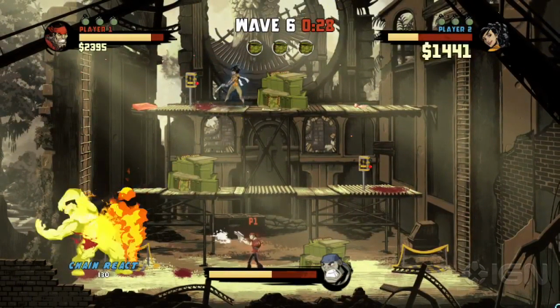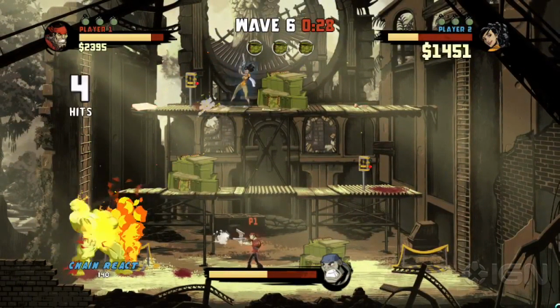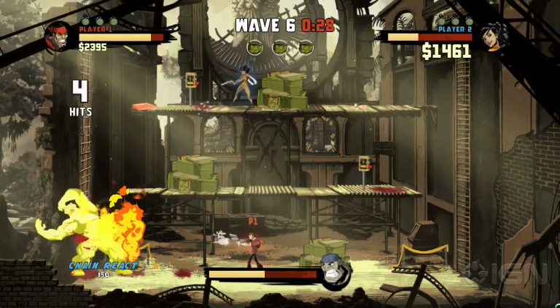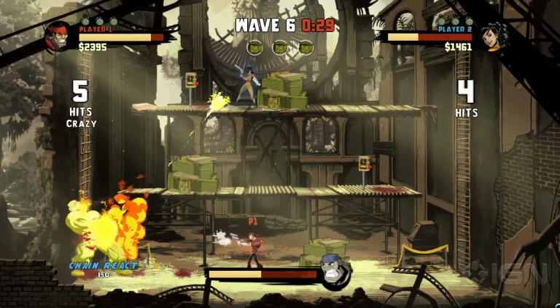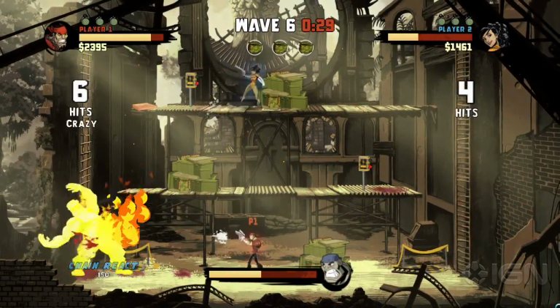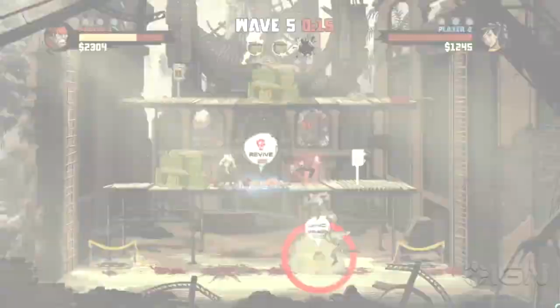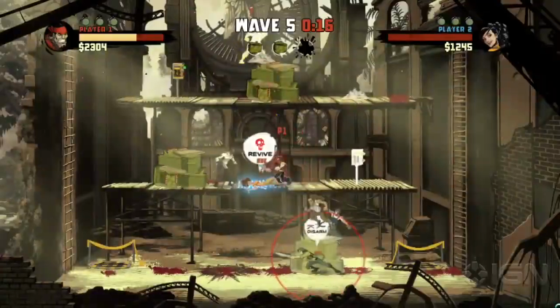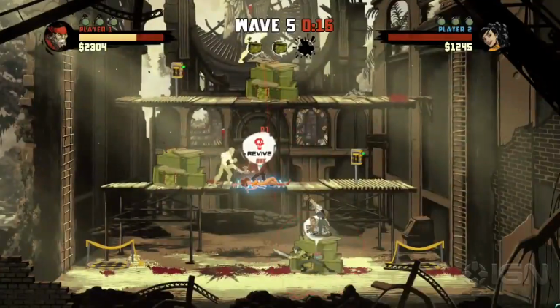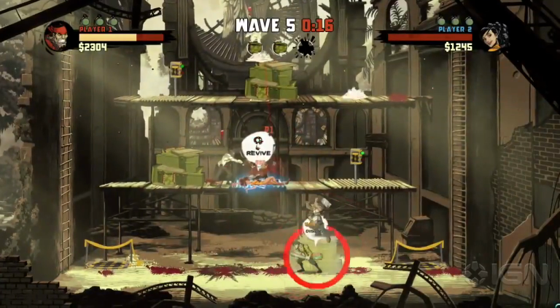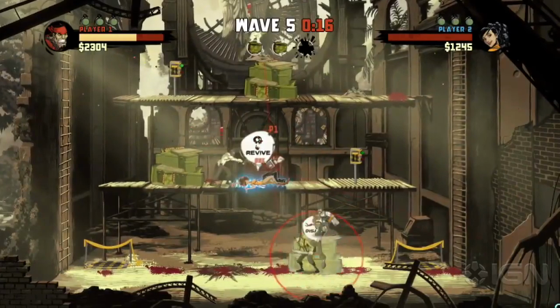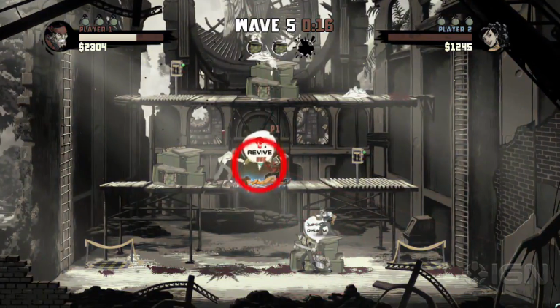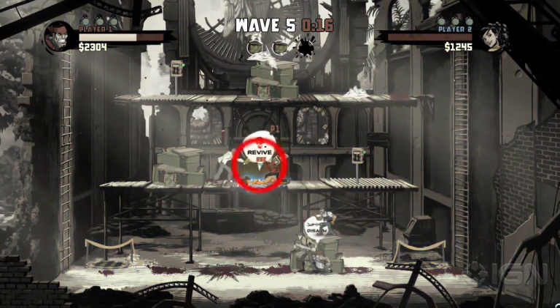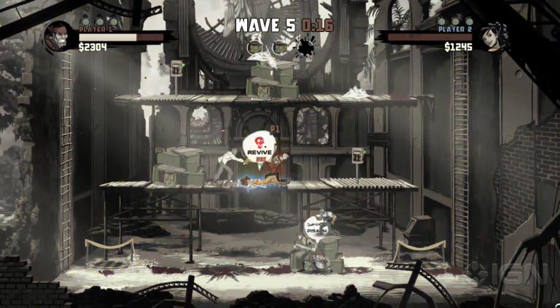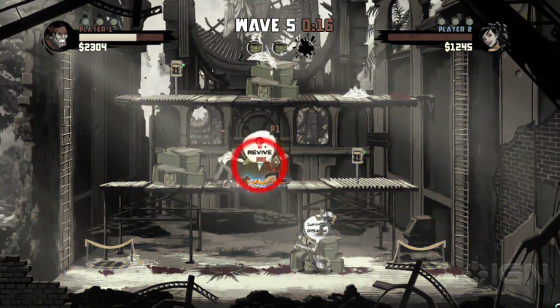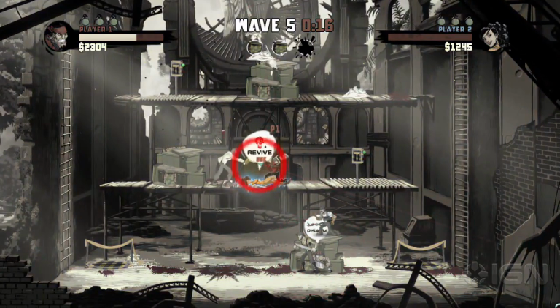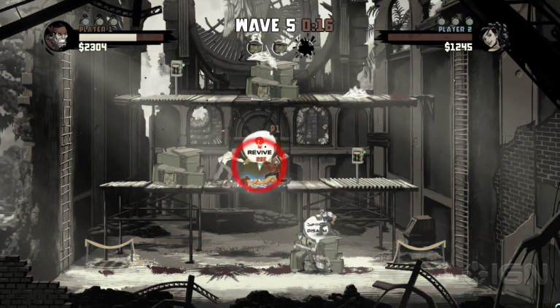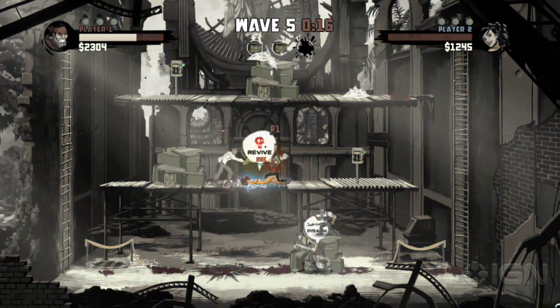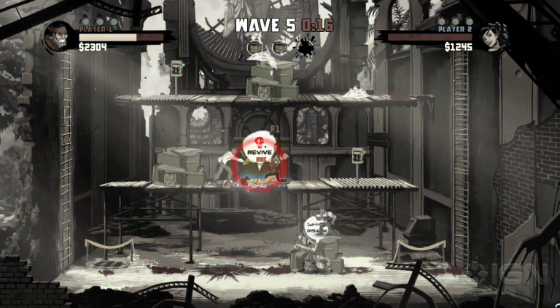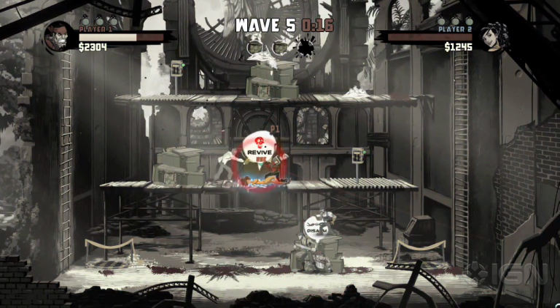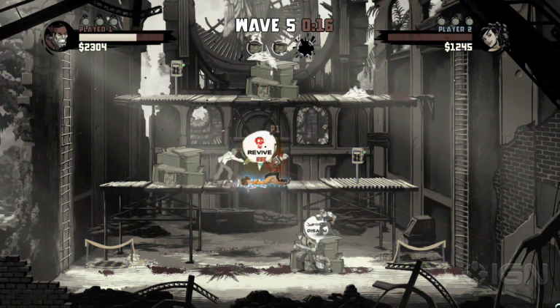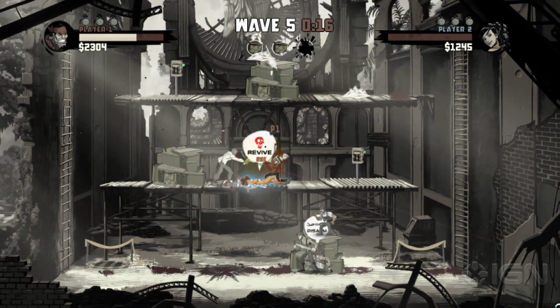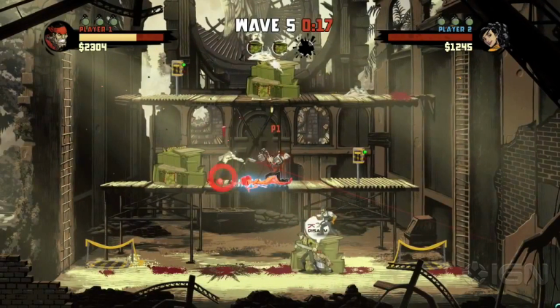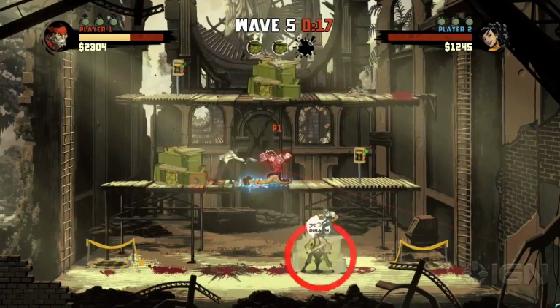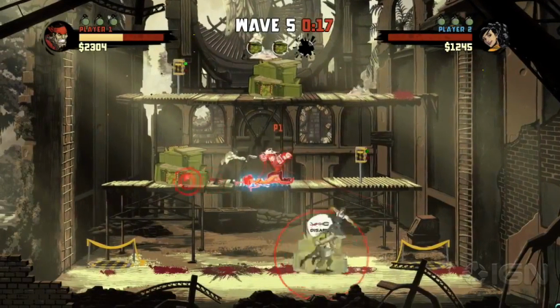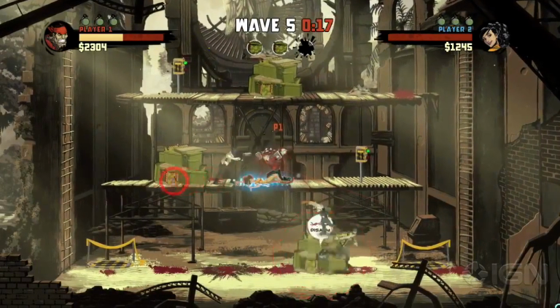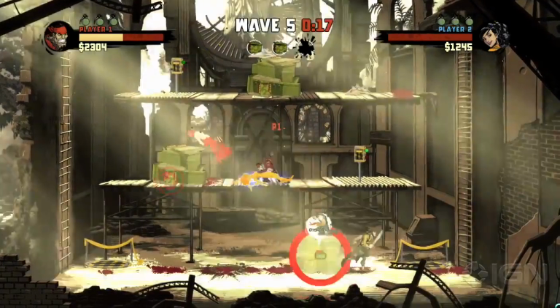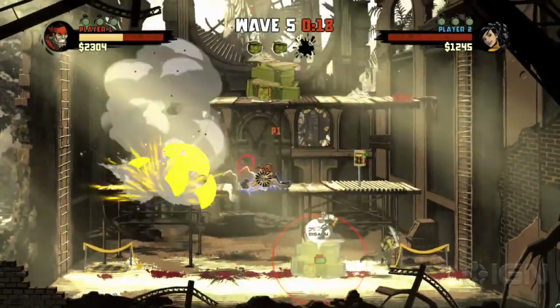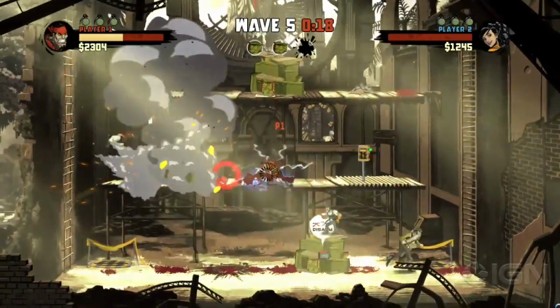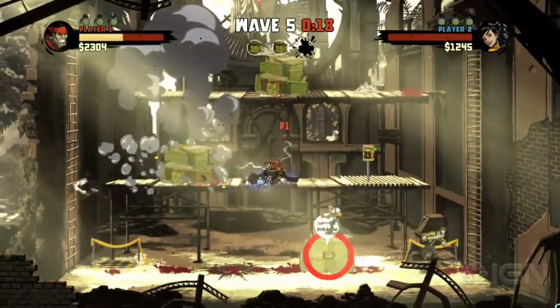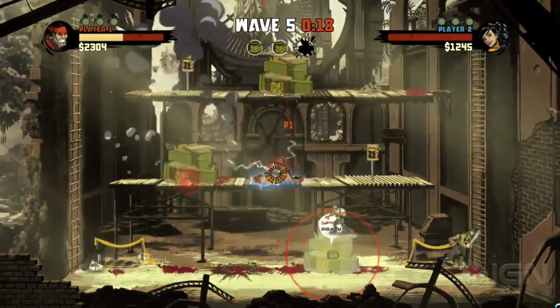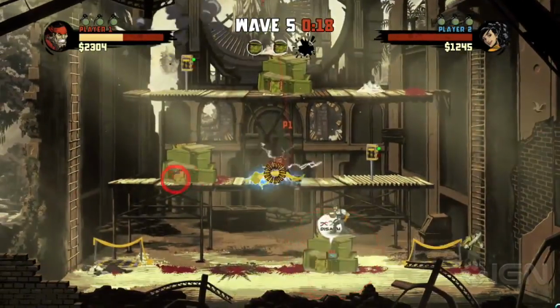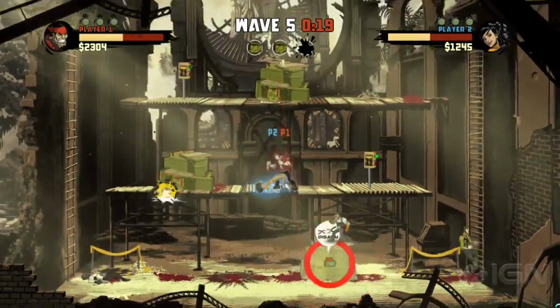Work together. If your teammate is down, they can be revived. It's only over if both of you die.